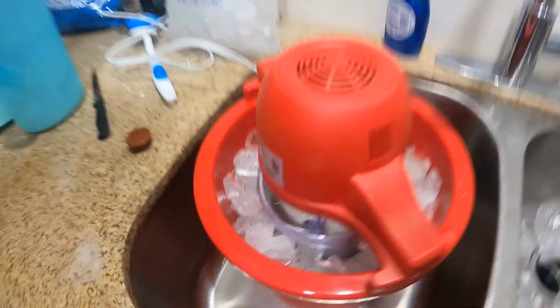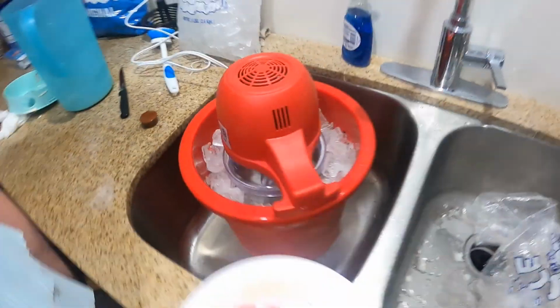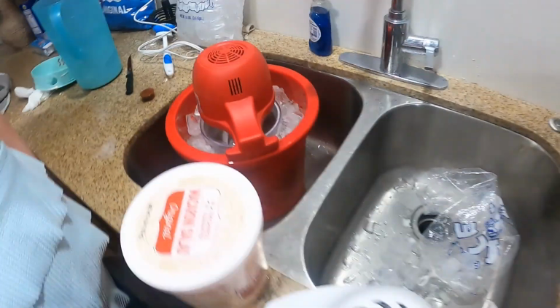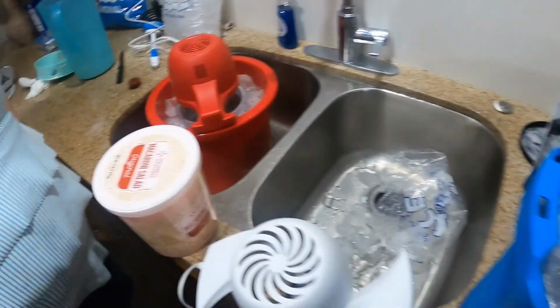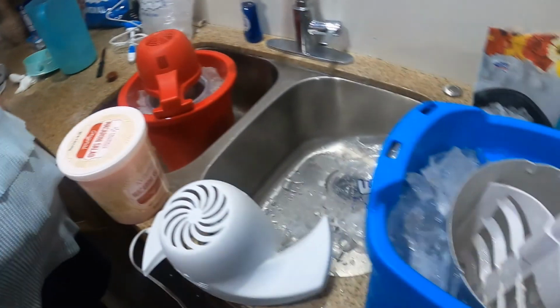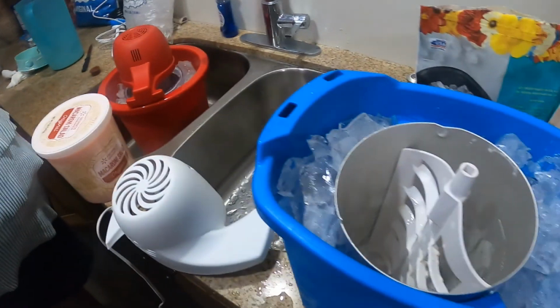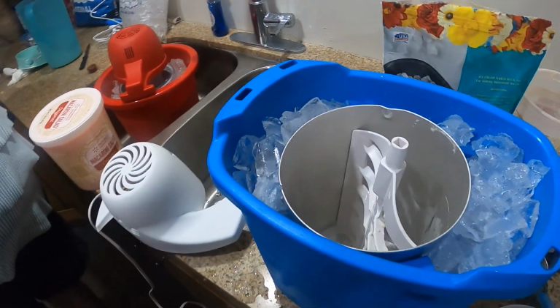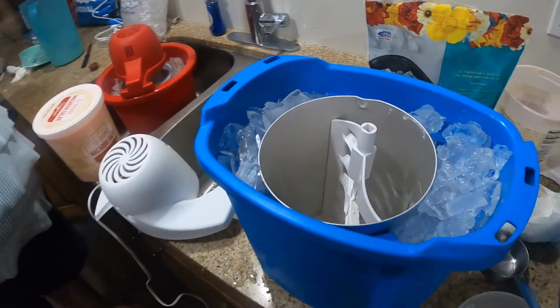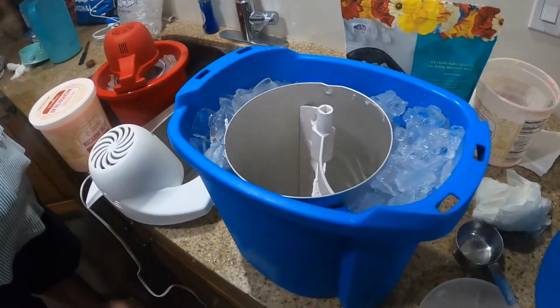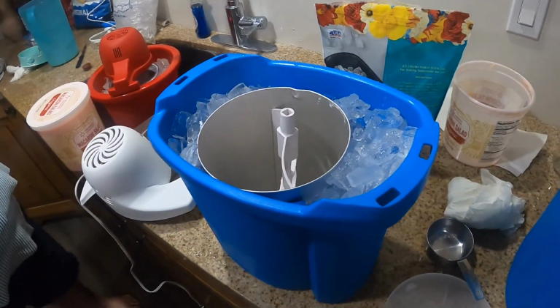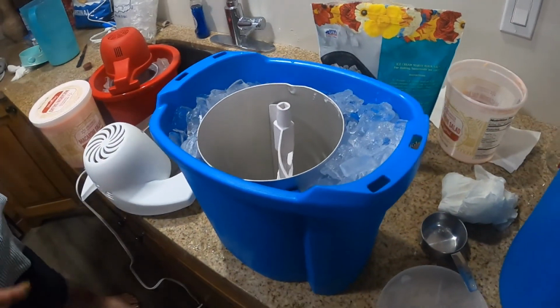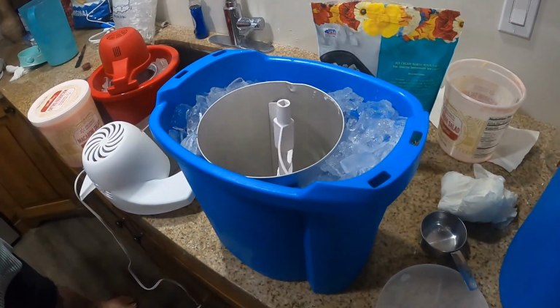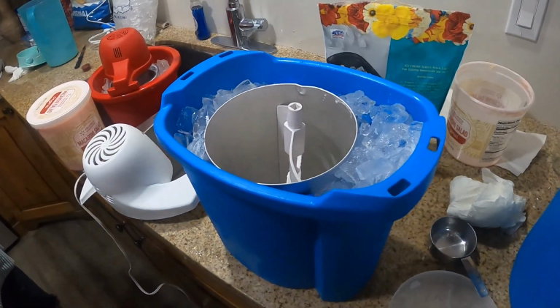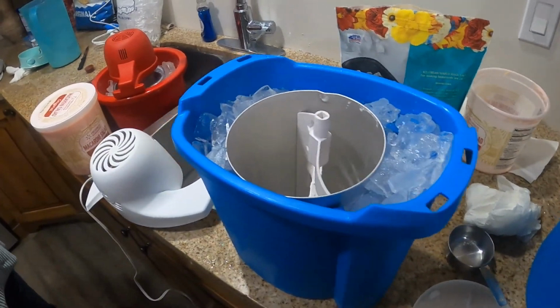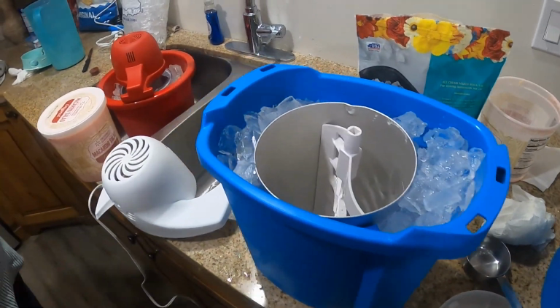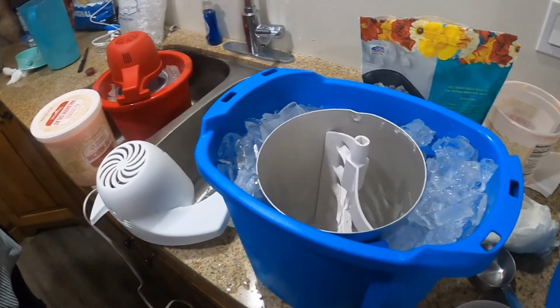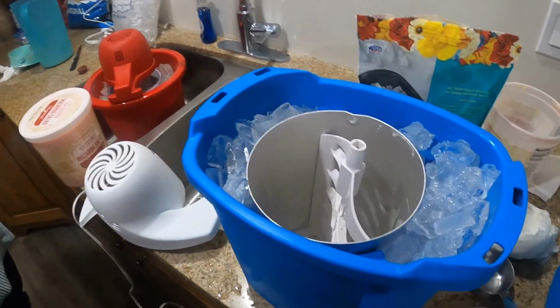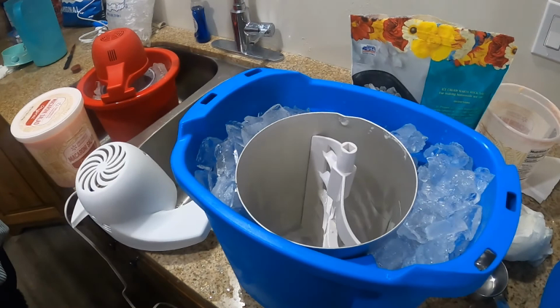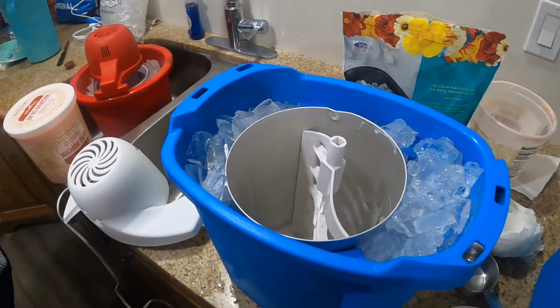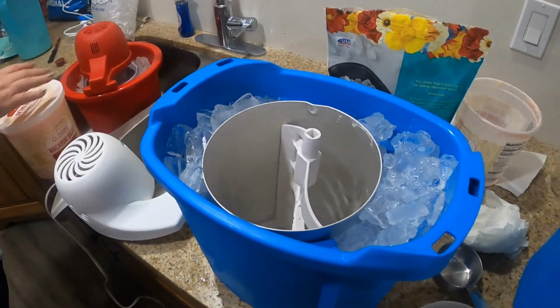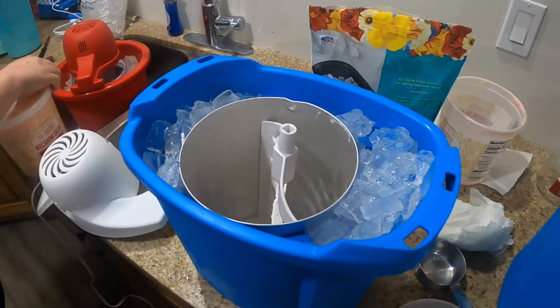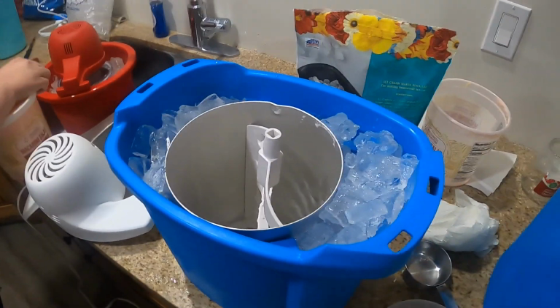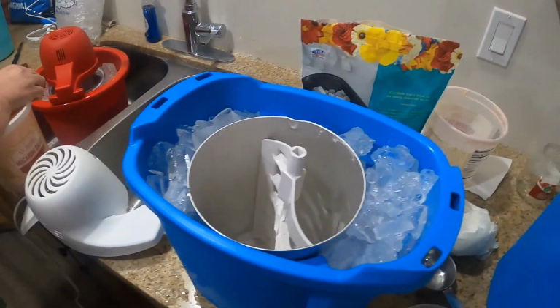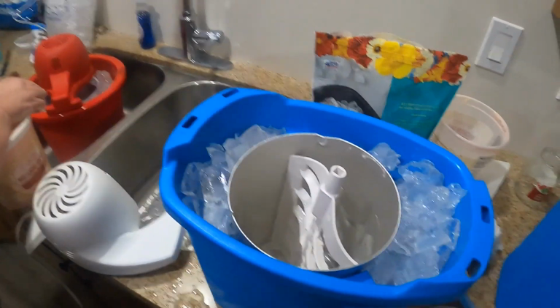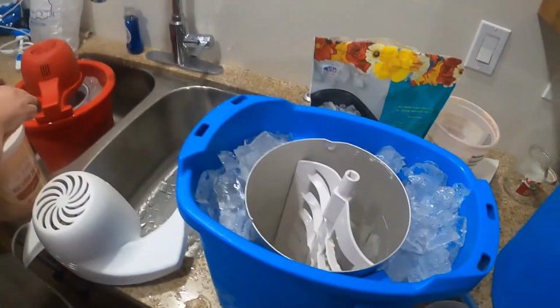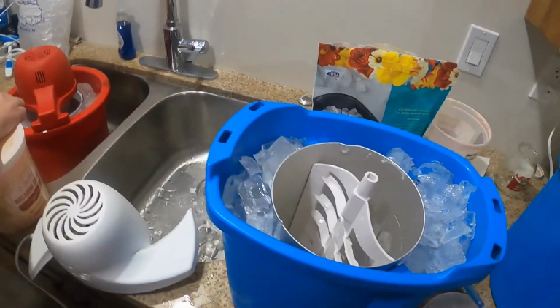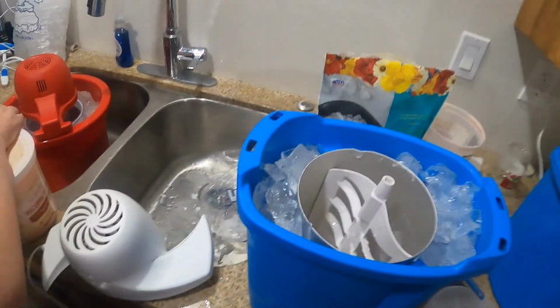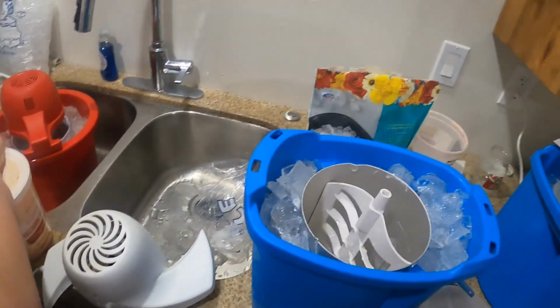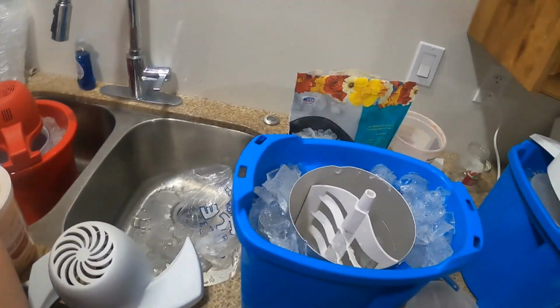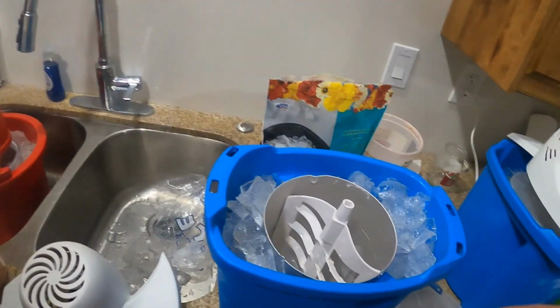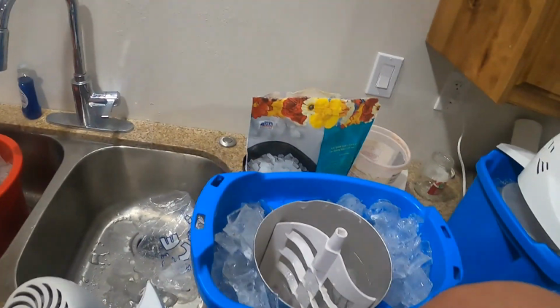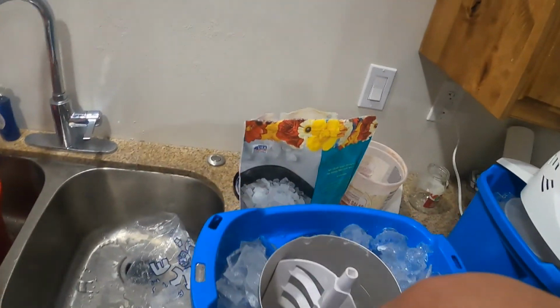All right, we got this one. You want to pour? I'll pour it because you can't be on camera.